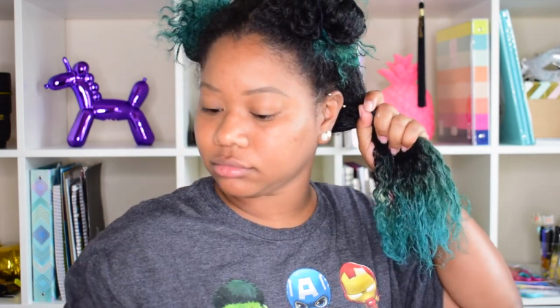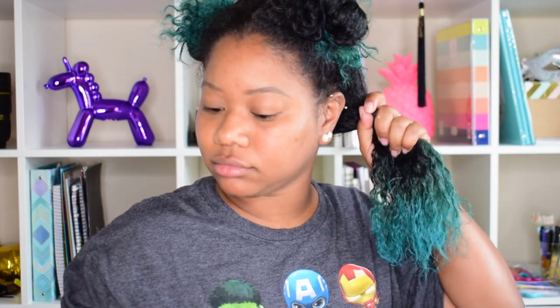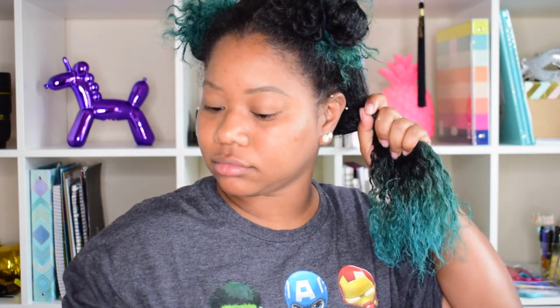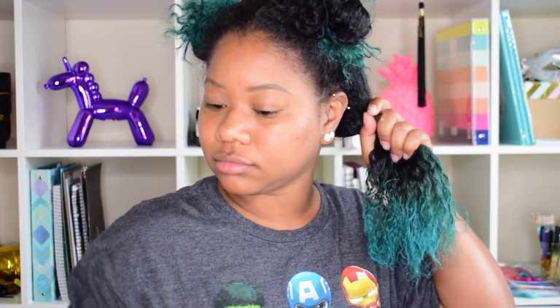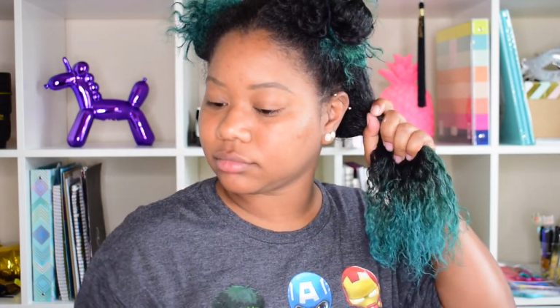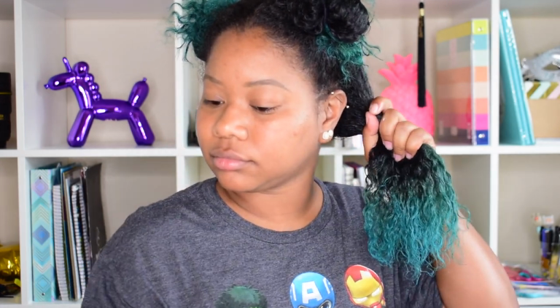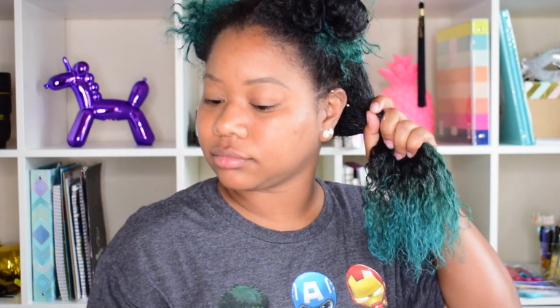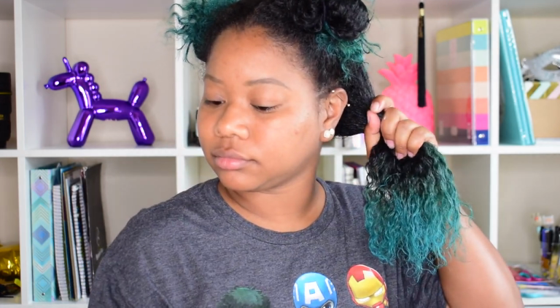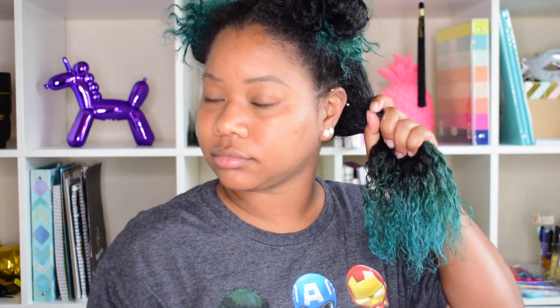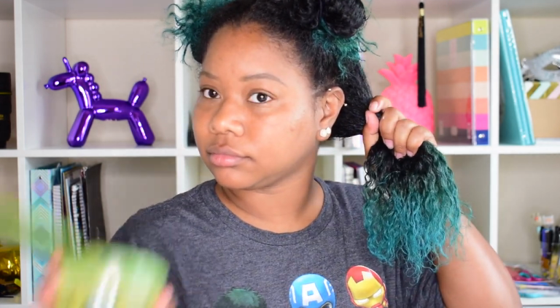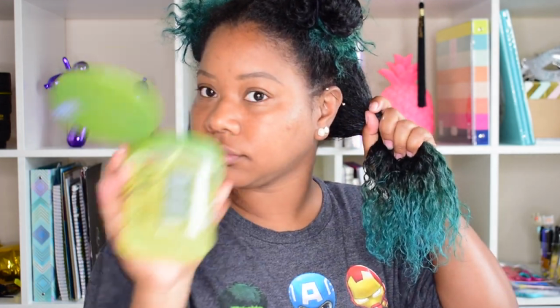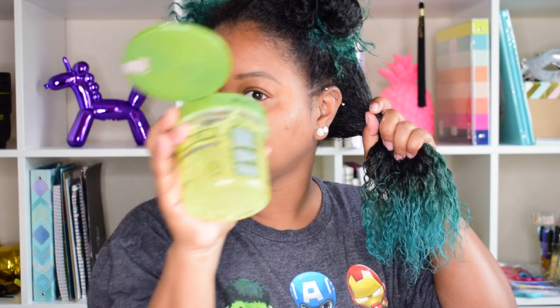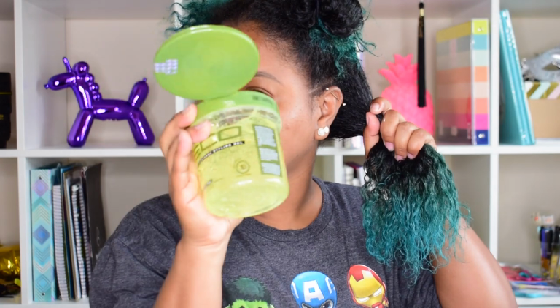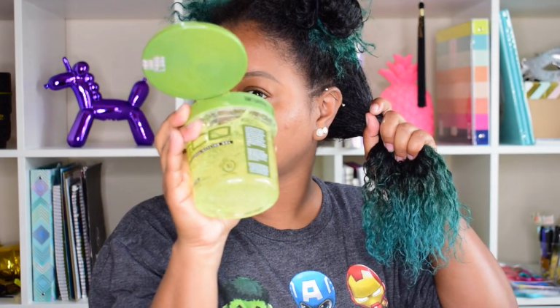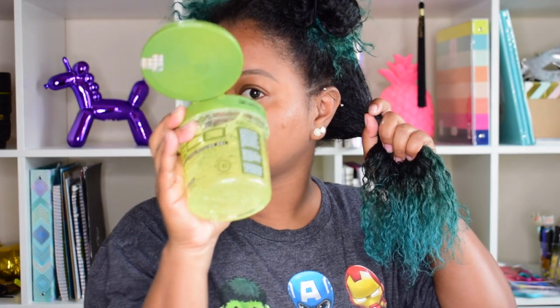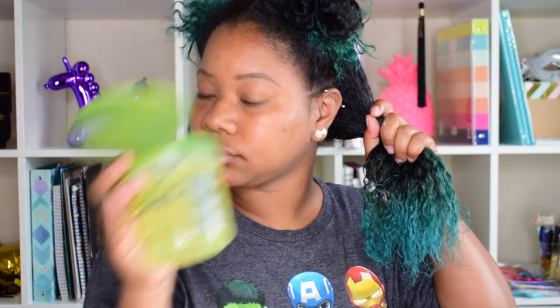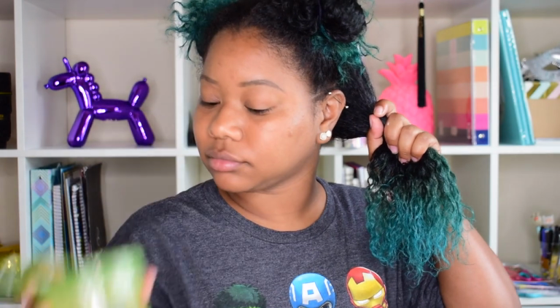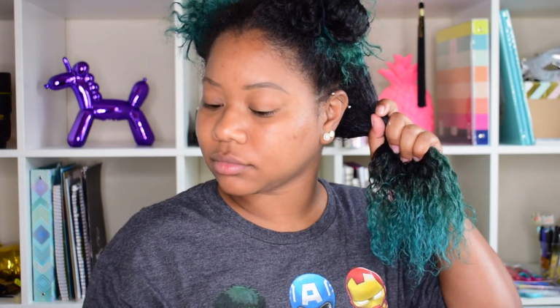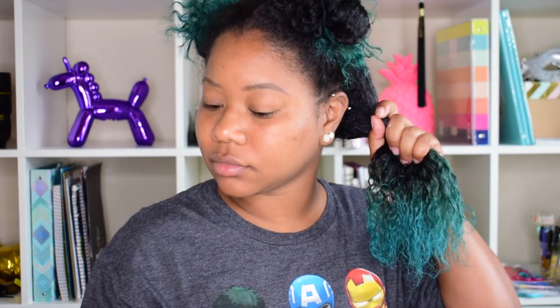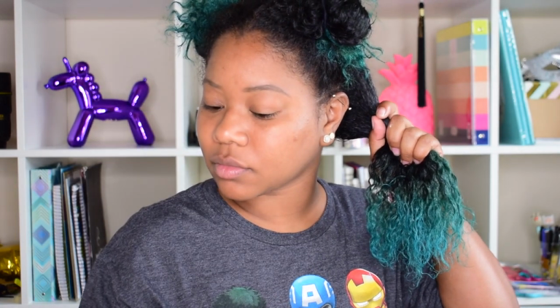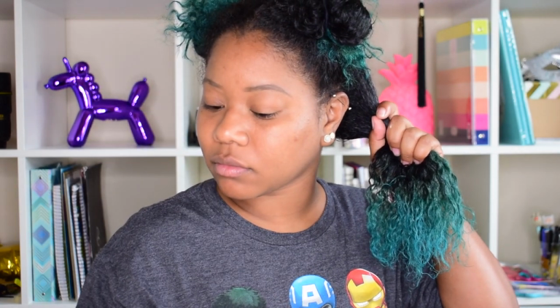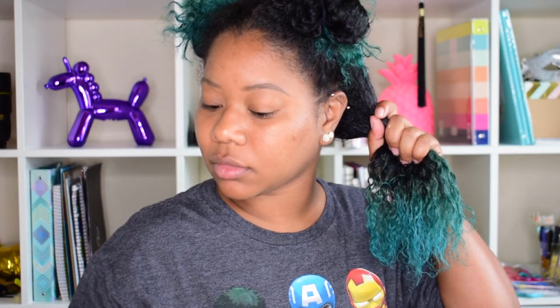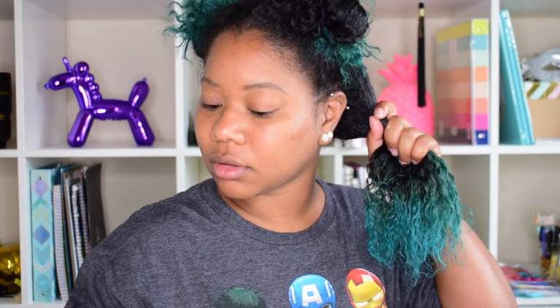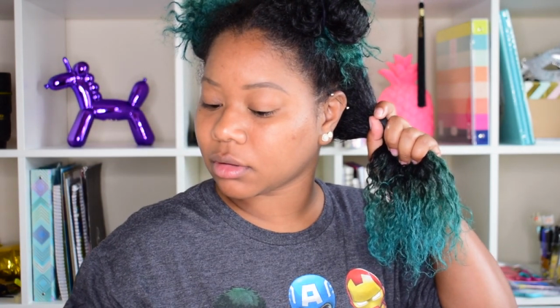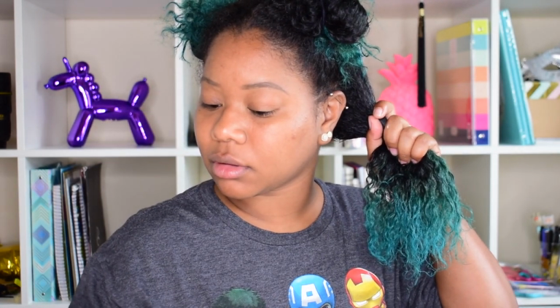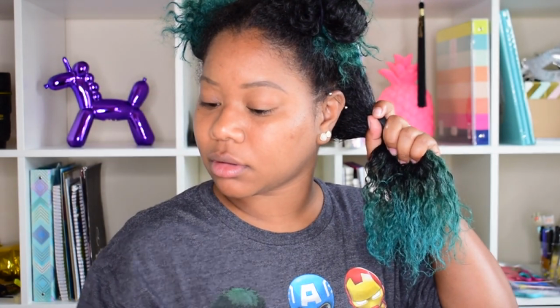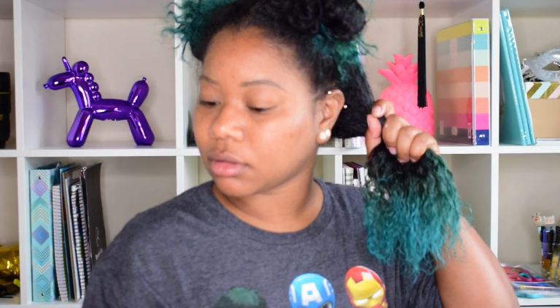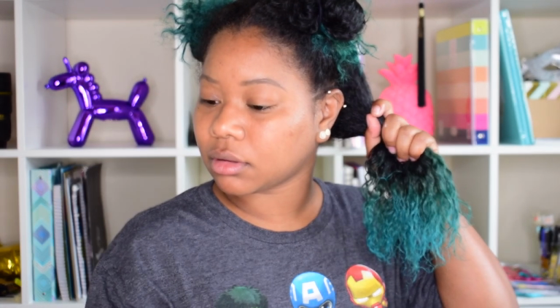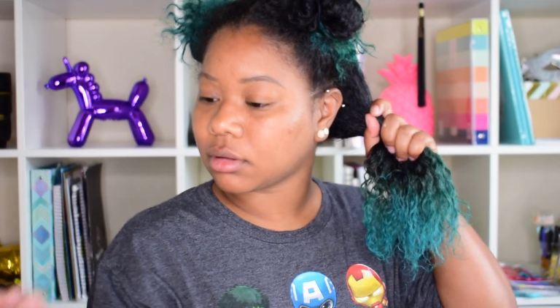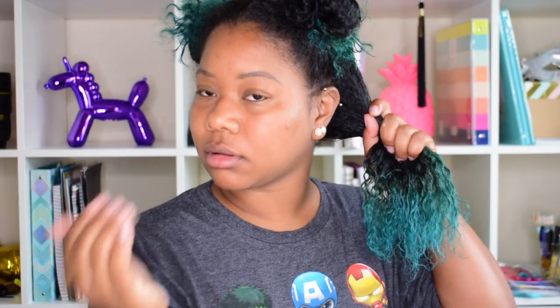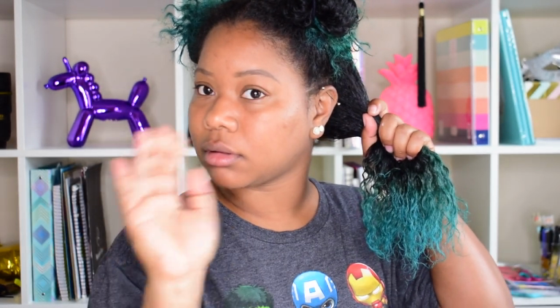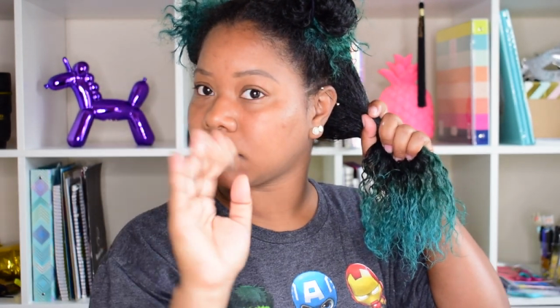Camille Rose and Miss Jessie's products always smell good, and the Camille Rose left my hair super moisturized.